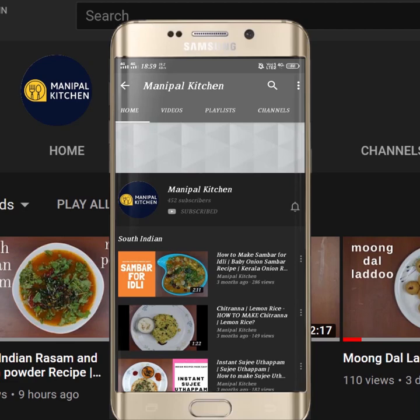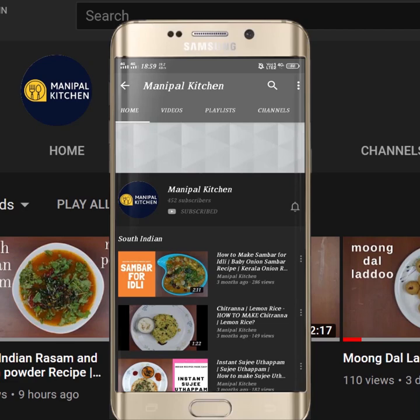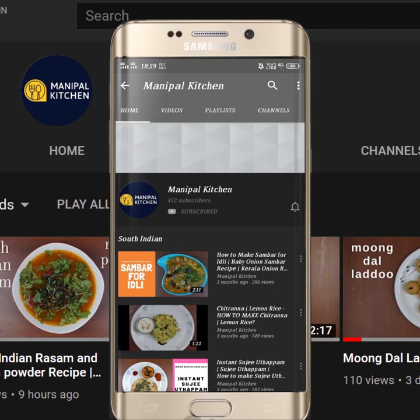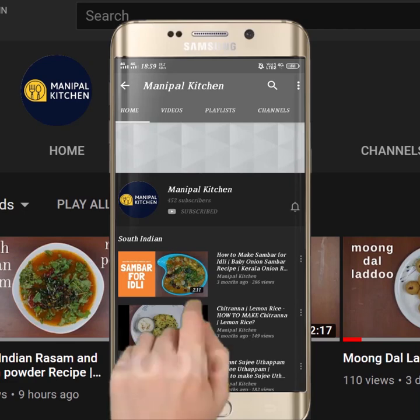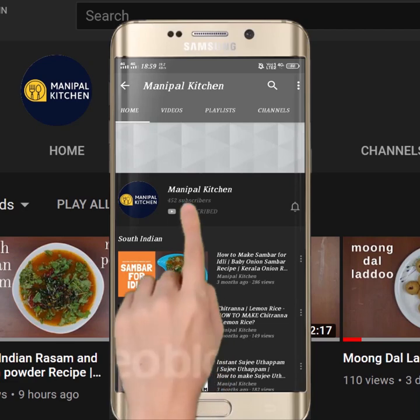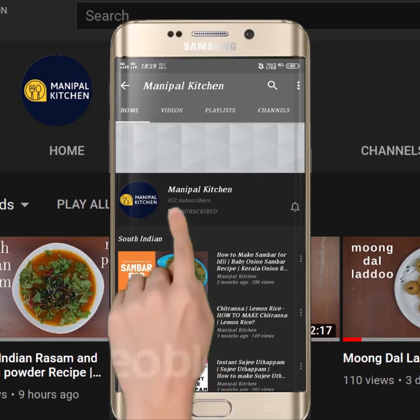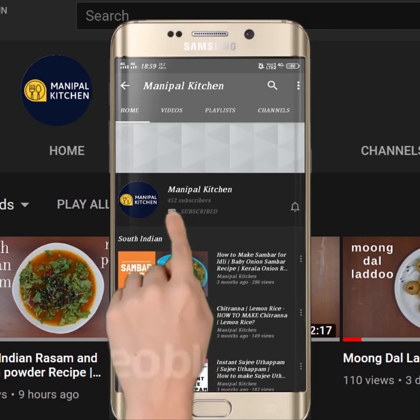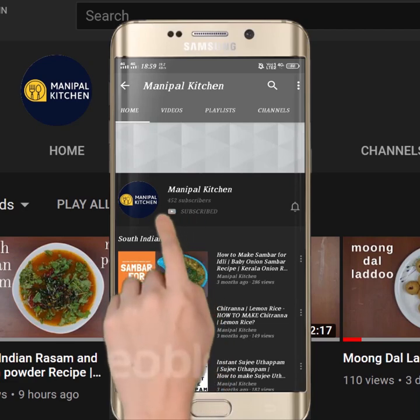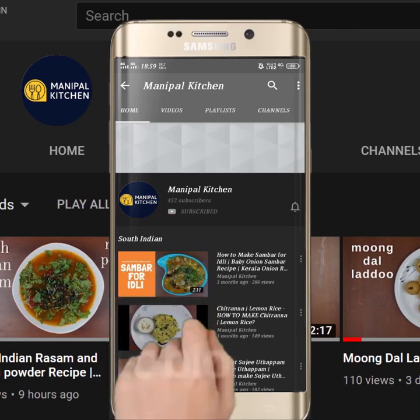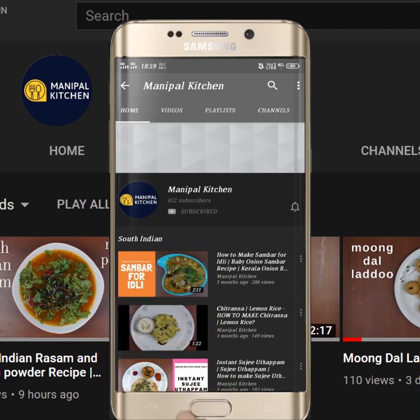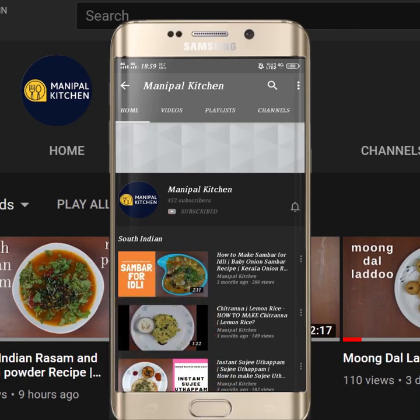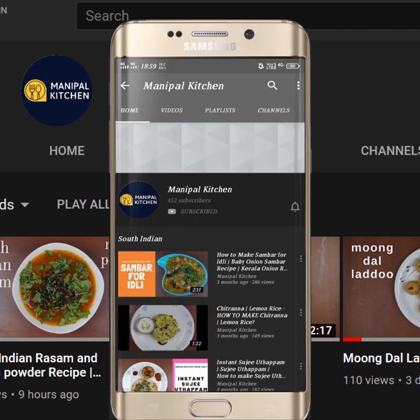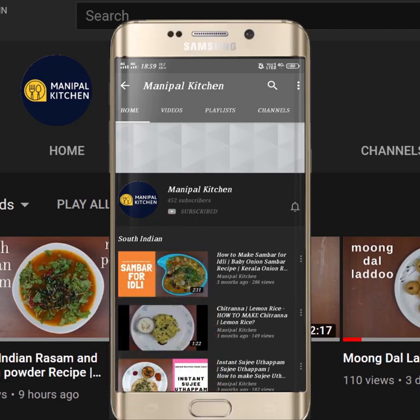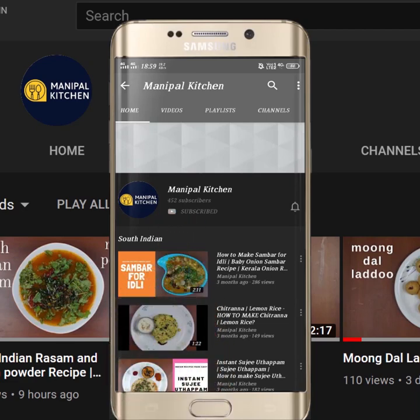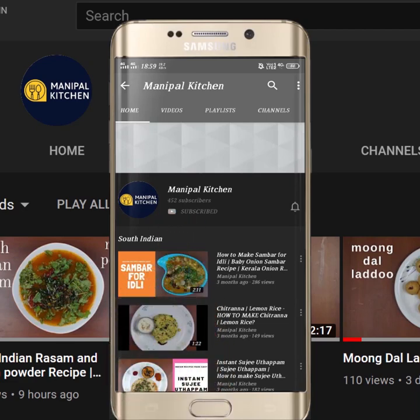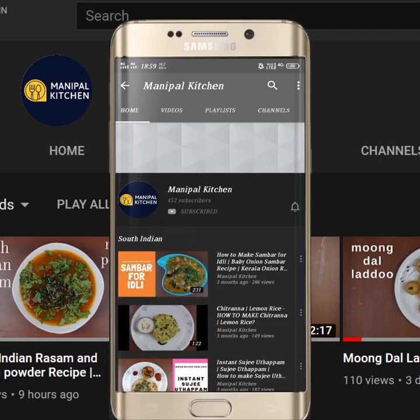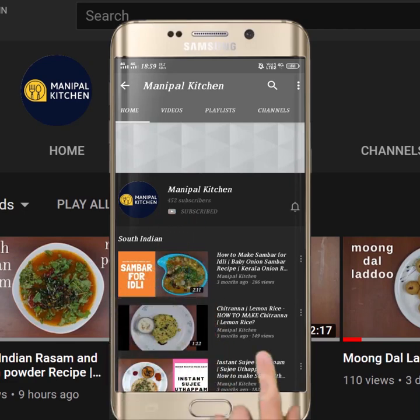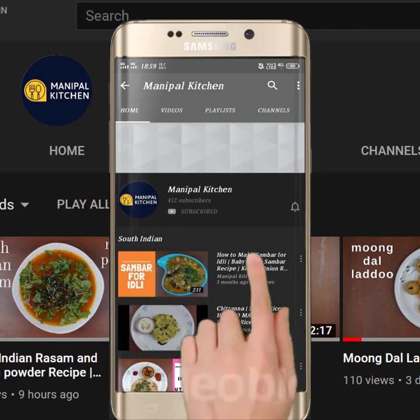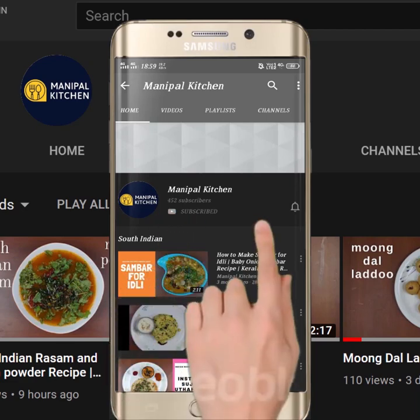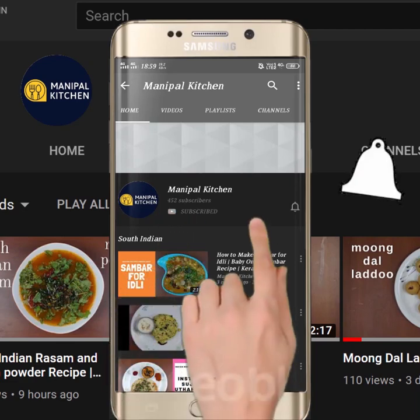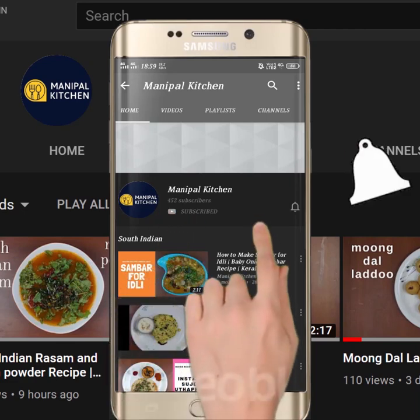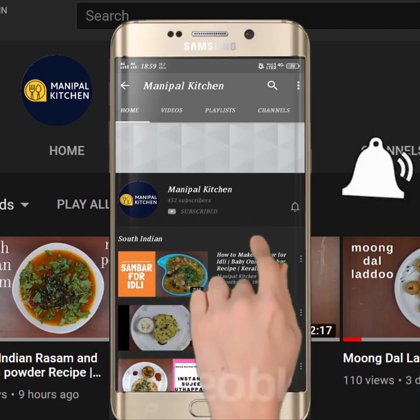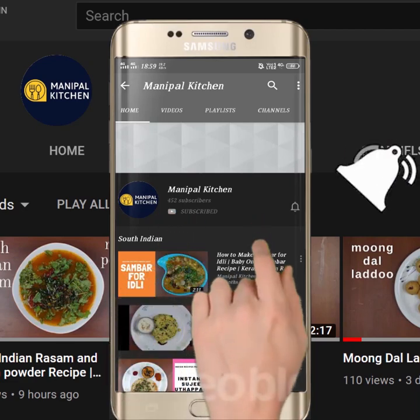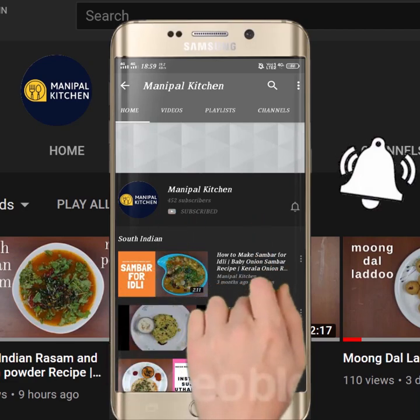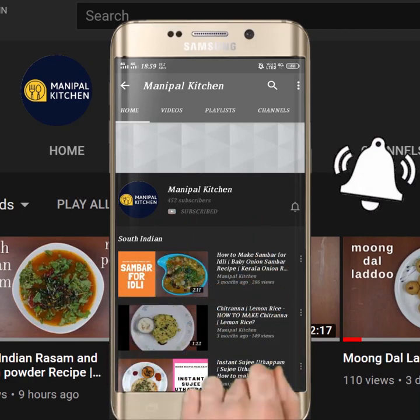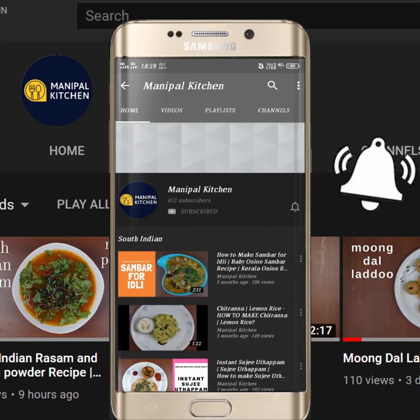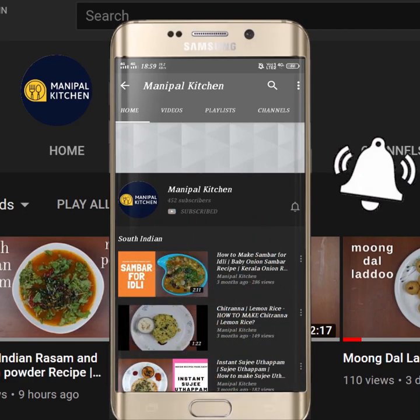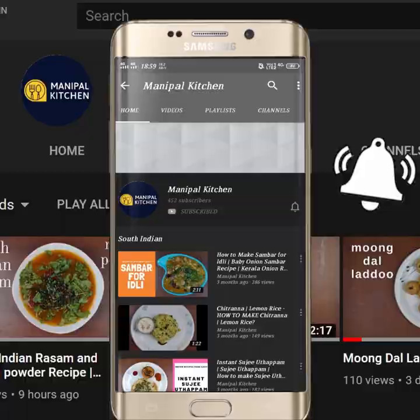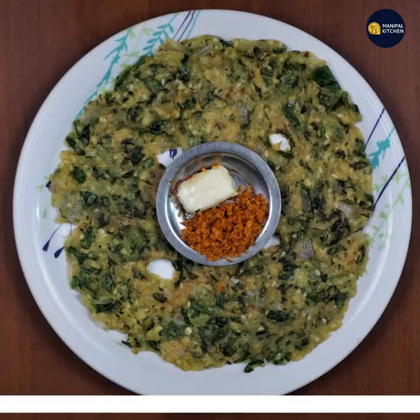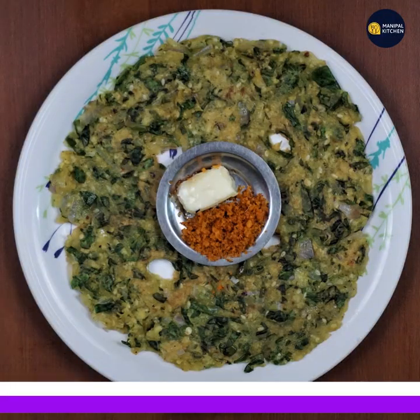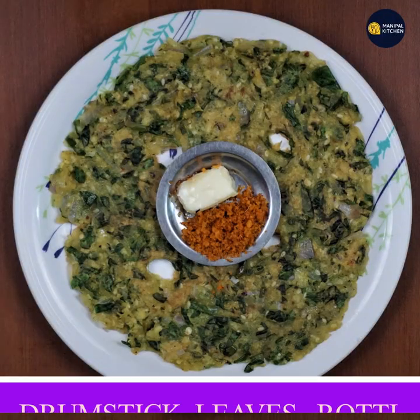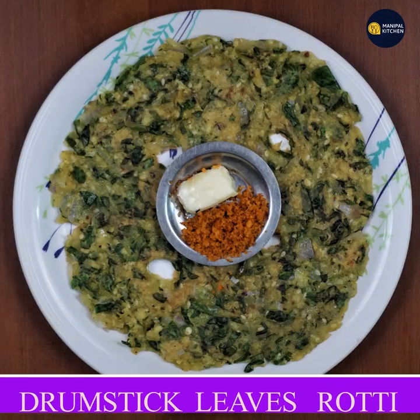Subscribe now and press the bell icon — never miss an update. Welcome to Amanipal Kitchen.